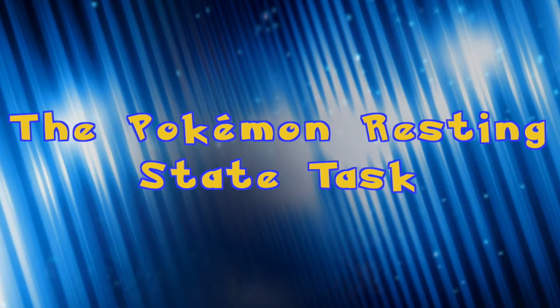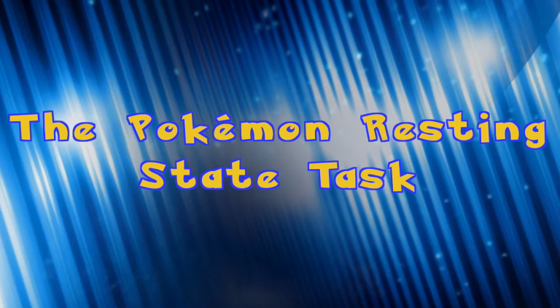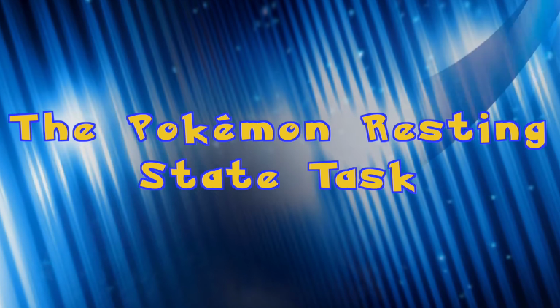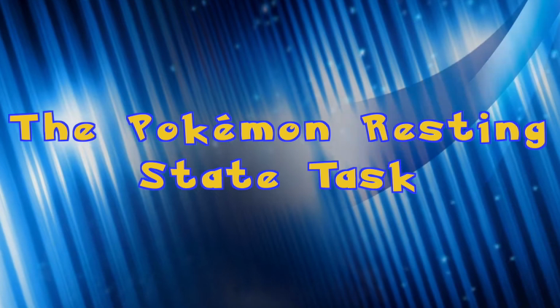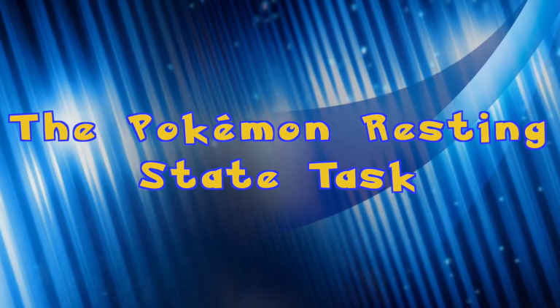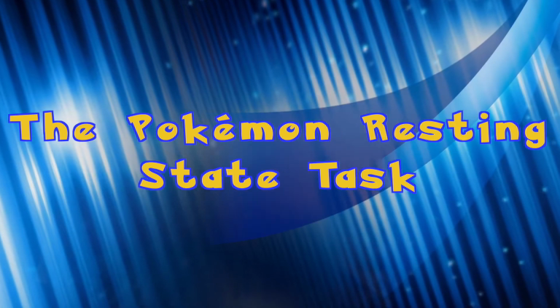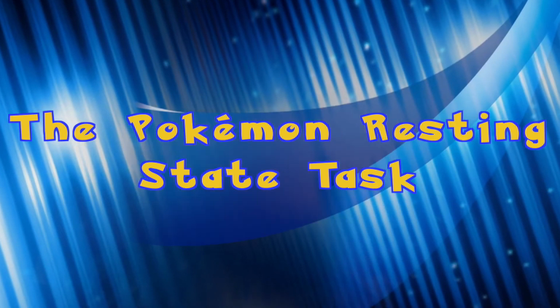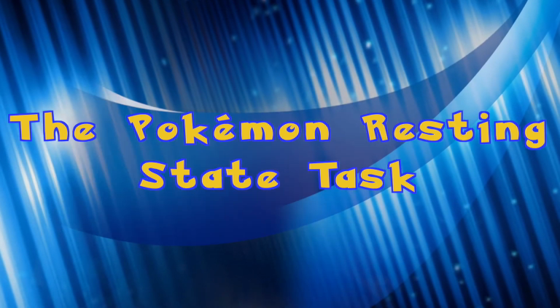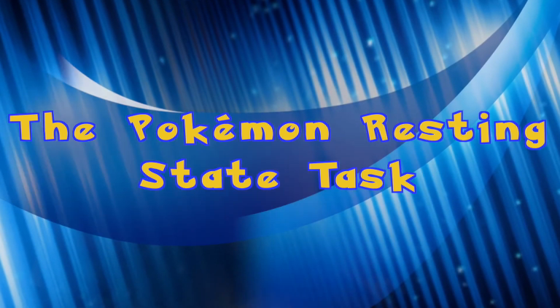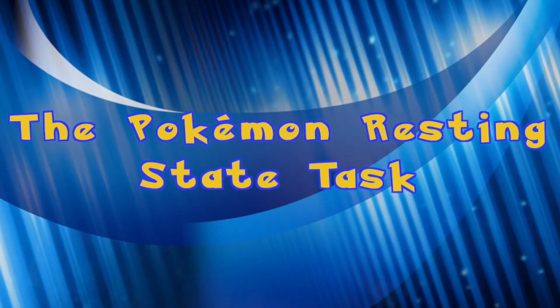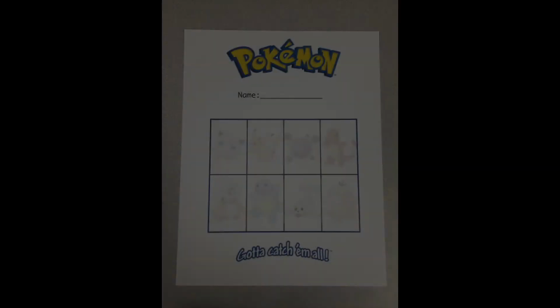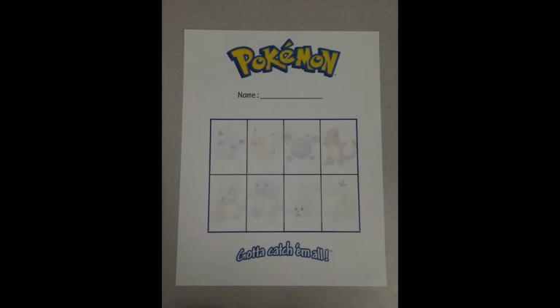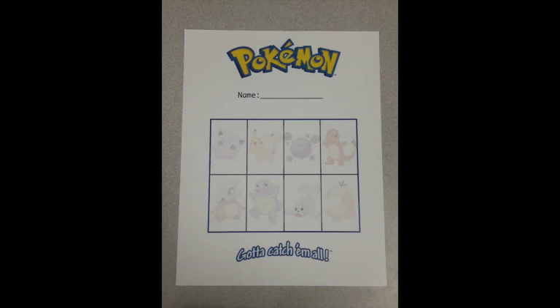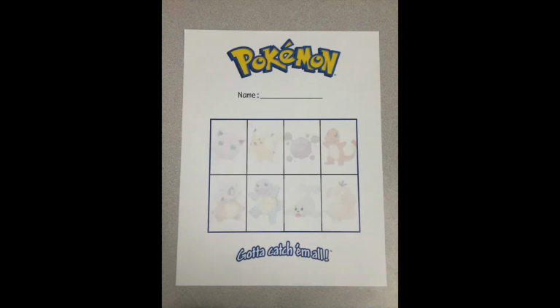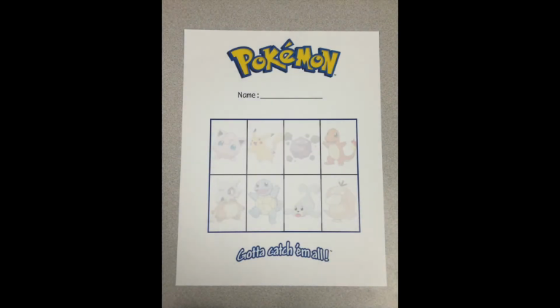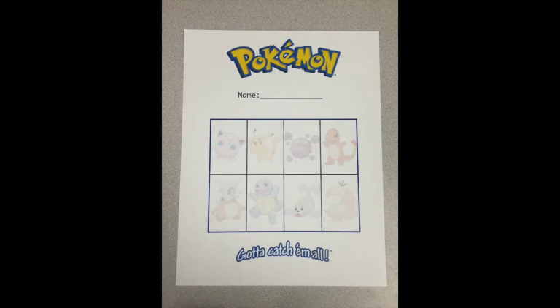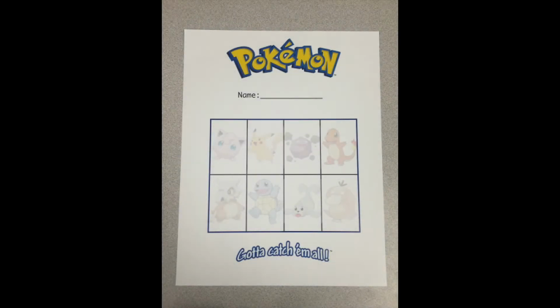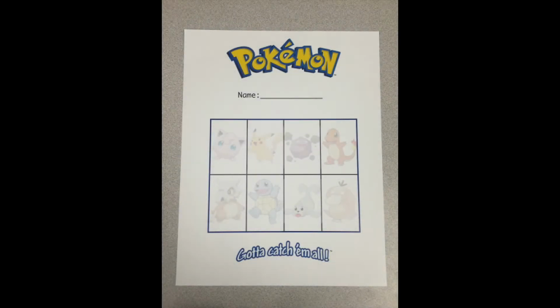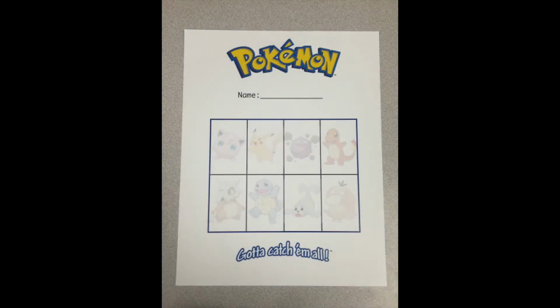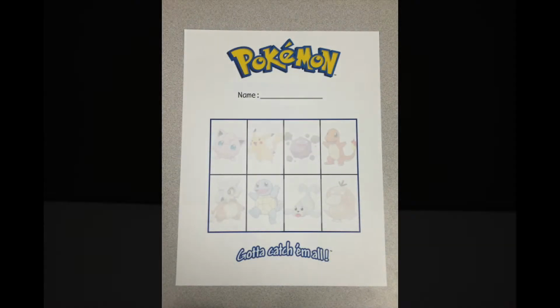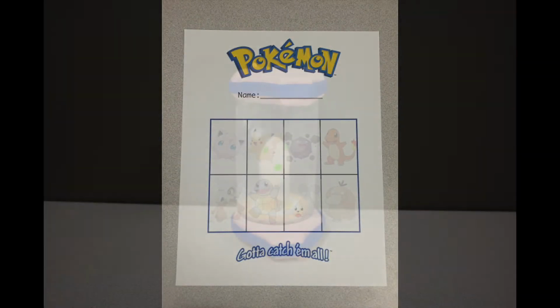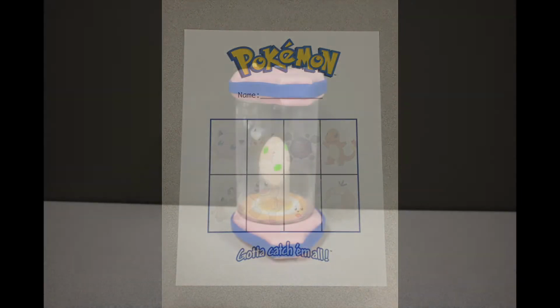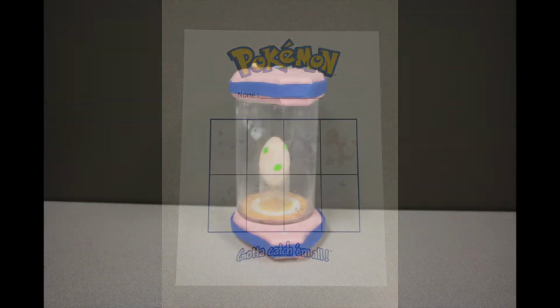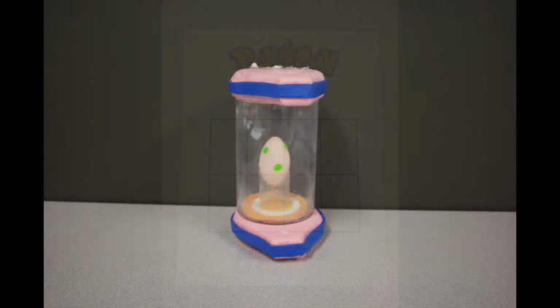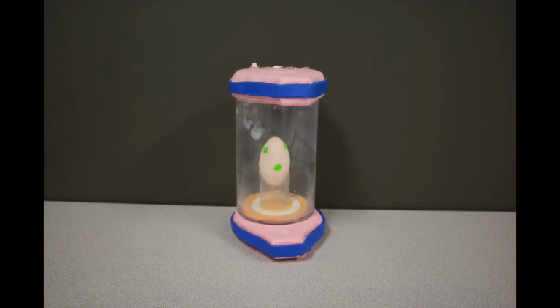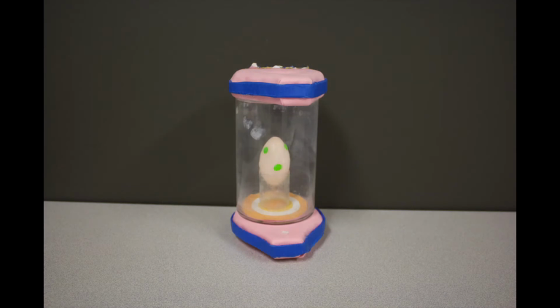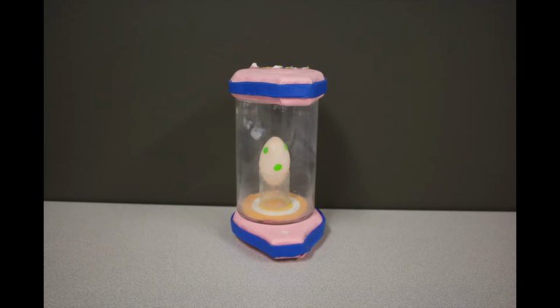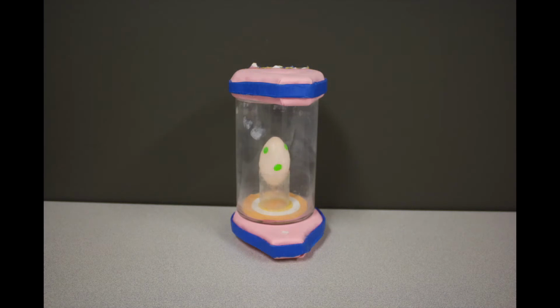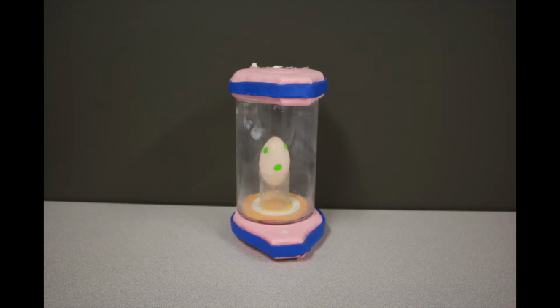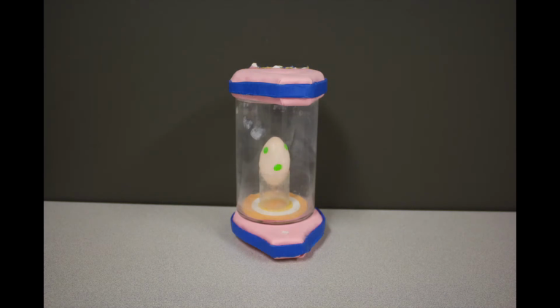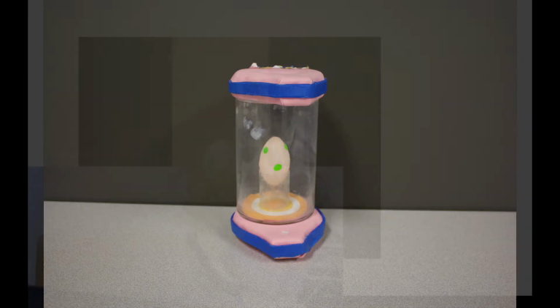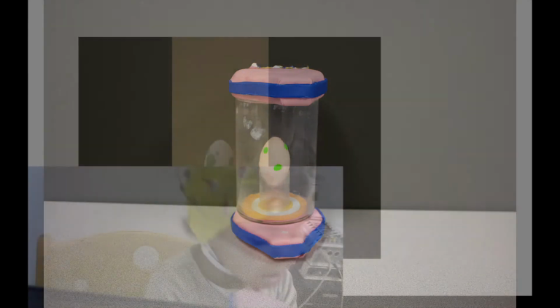The Pokemon resting state task. Each participant is provided a Pokemon passport and uses this Pokemon incubator for the task.